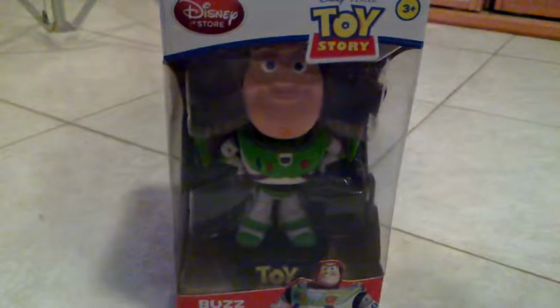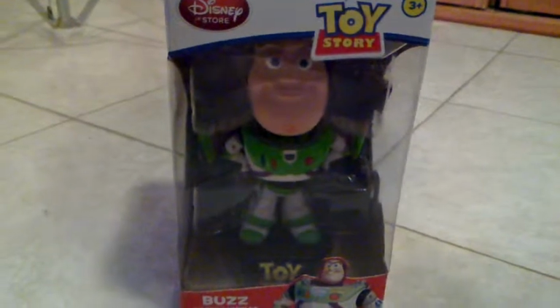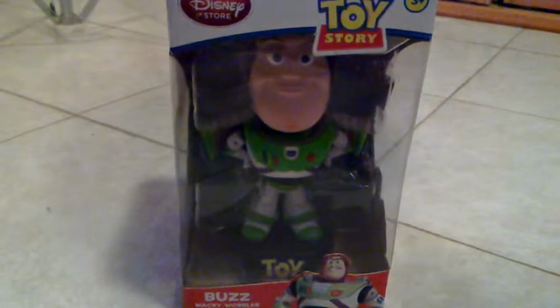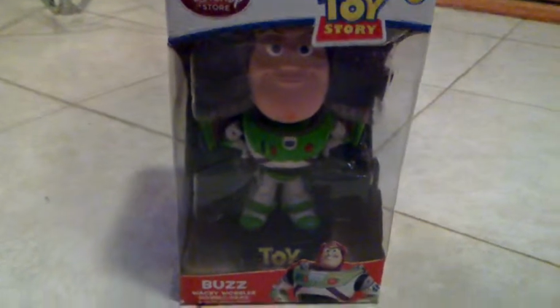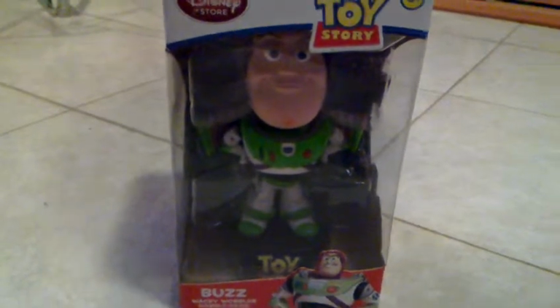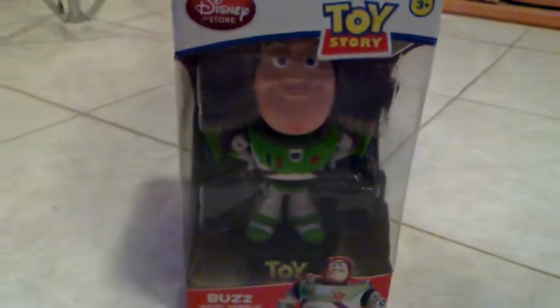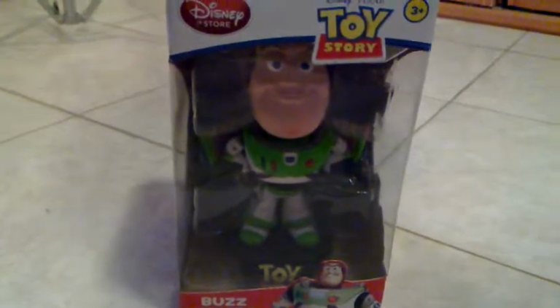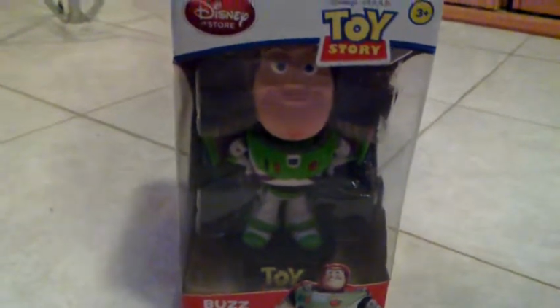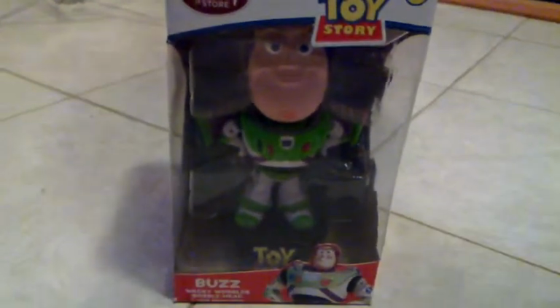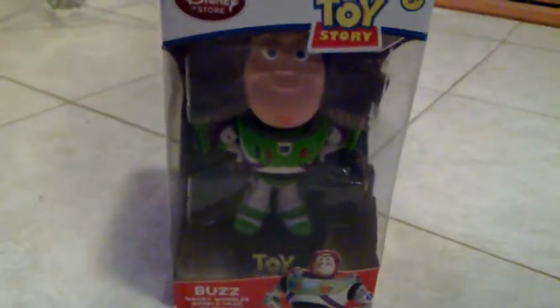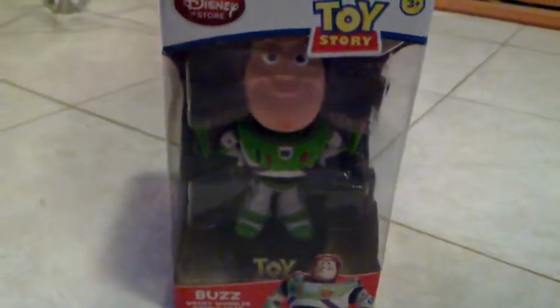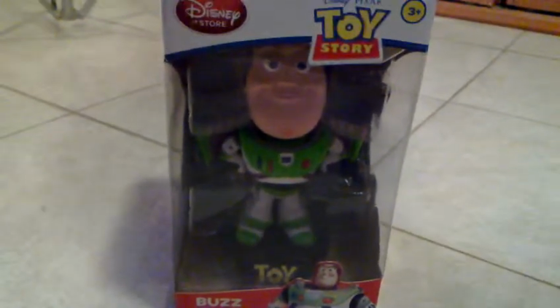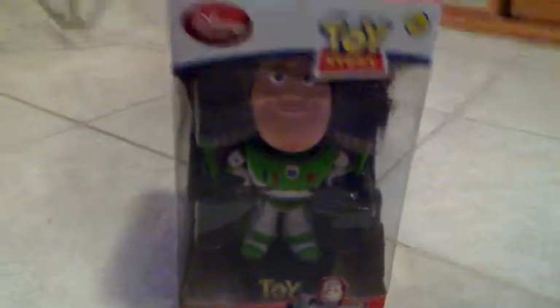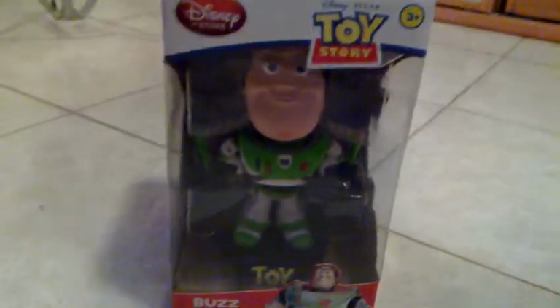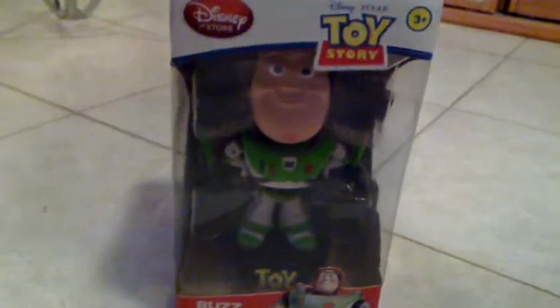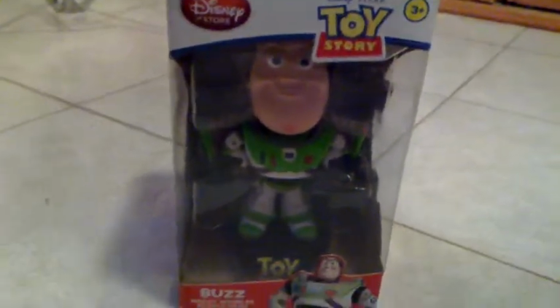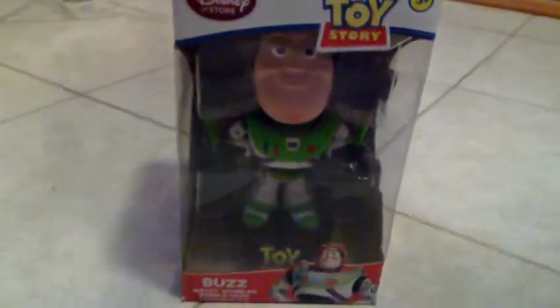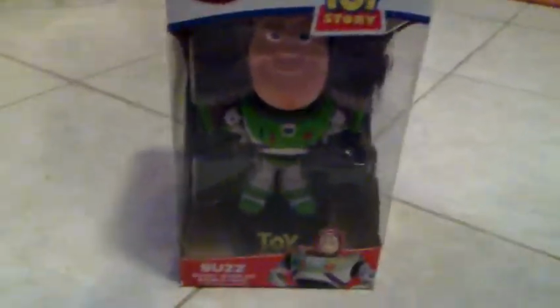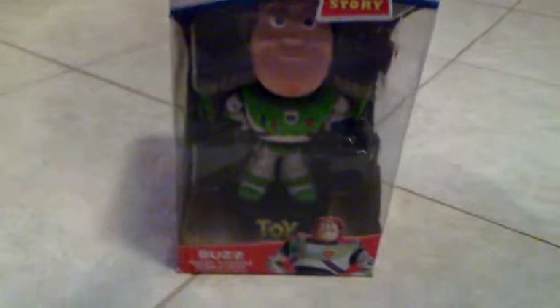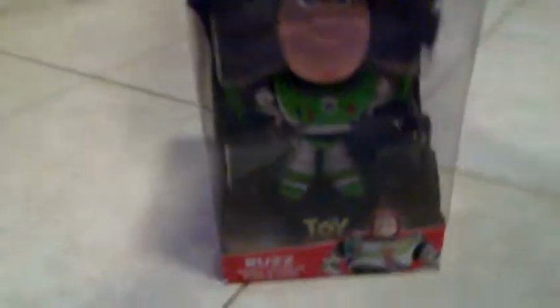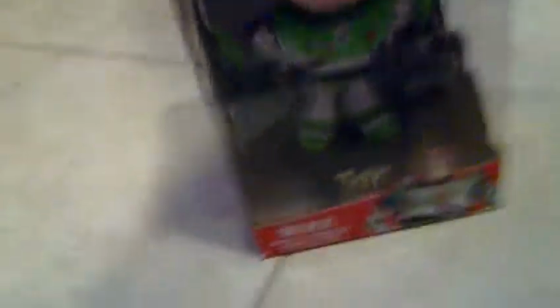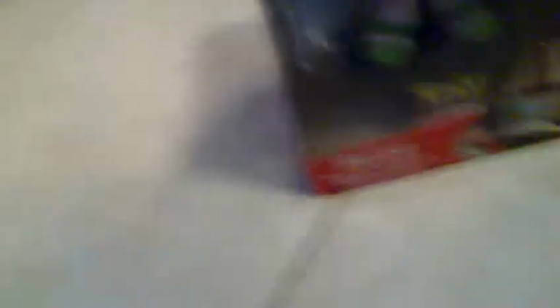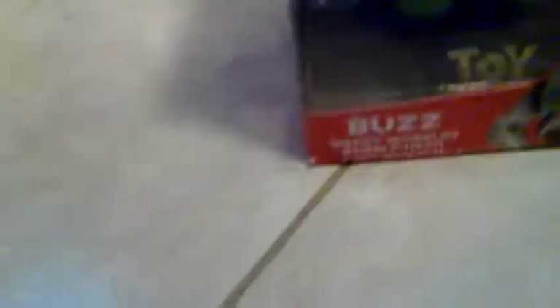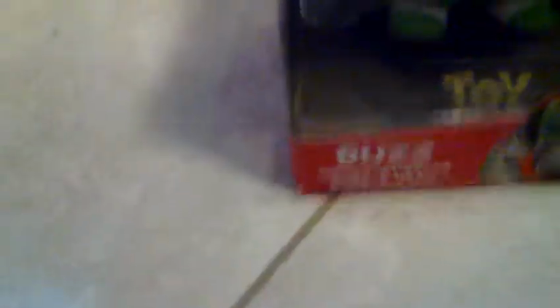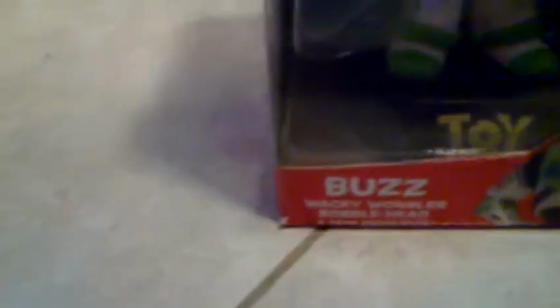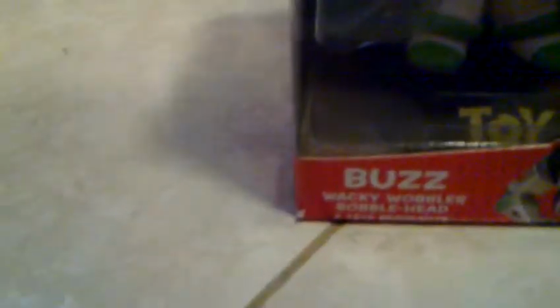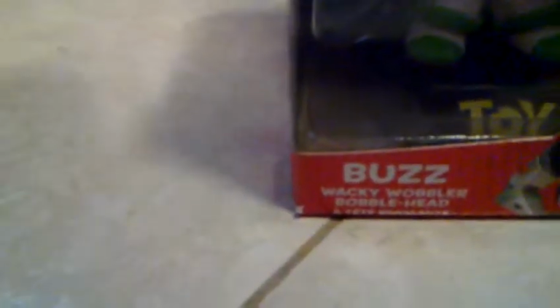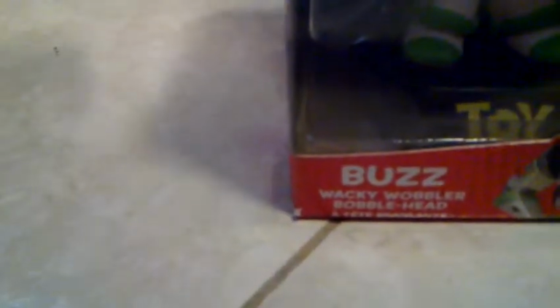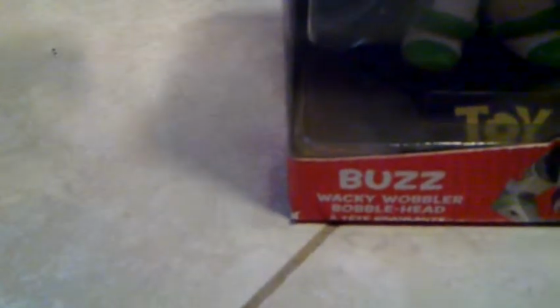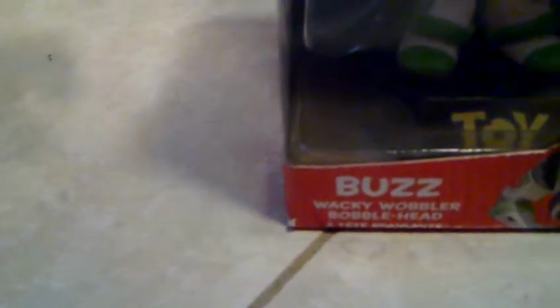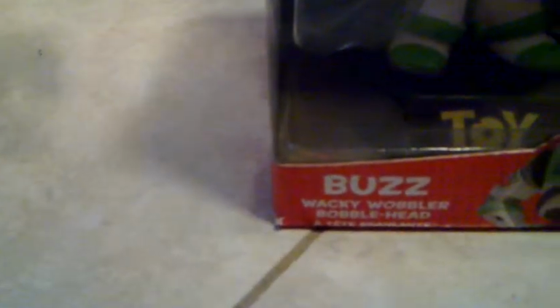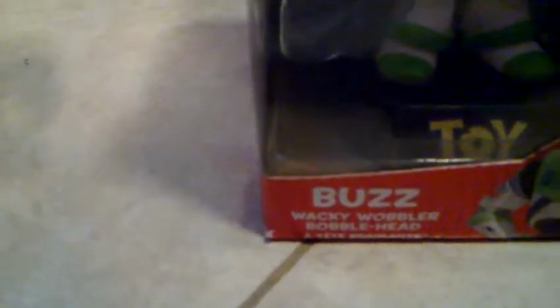Today I'm going to show you the new Buzz toy I purchased. It's a Buzz Wacky Wobbler Bubble Head.